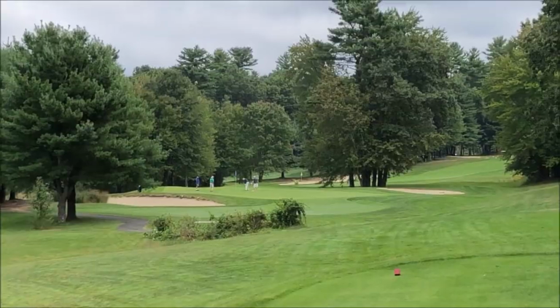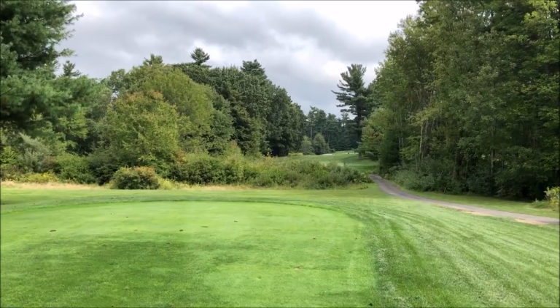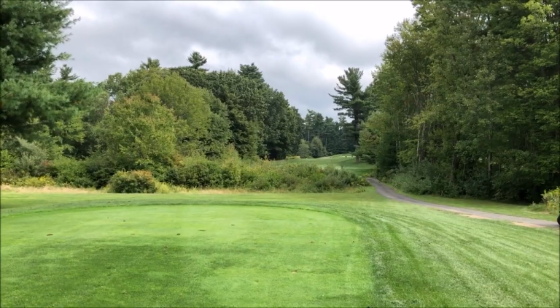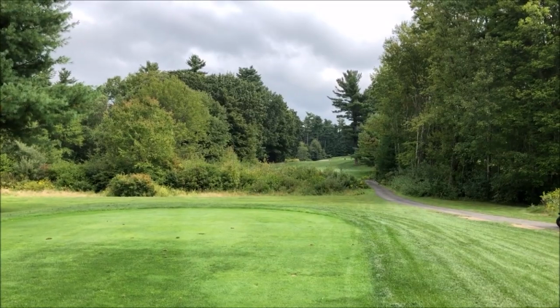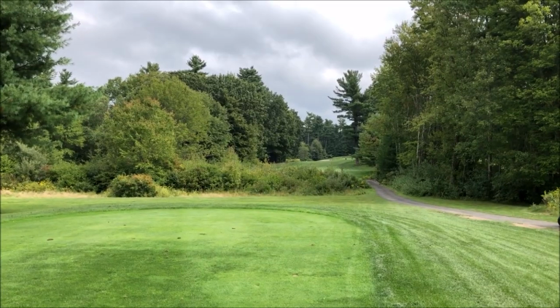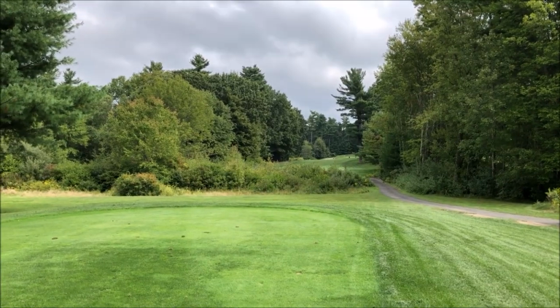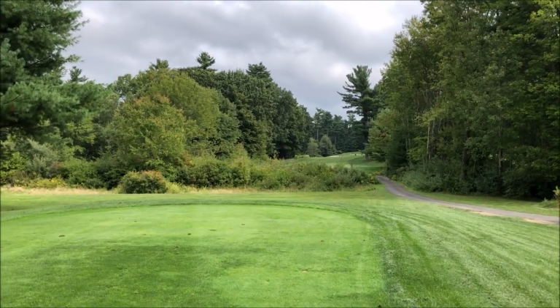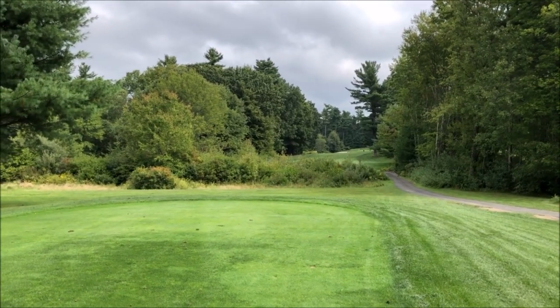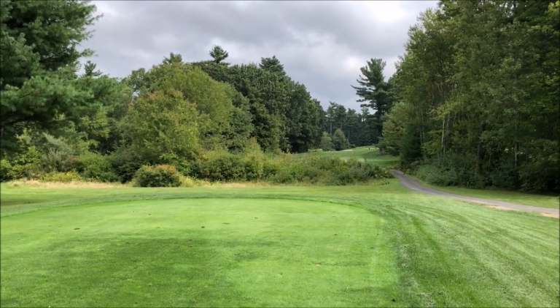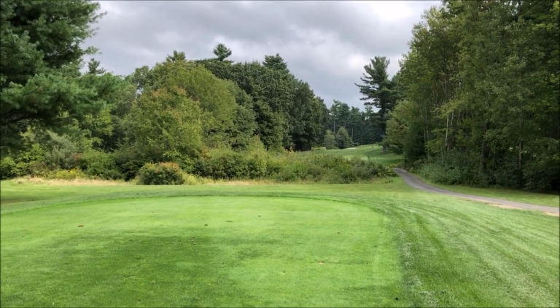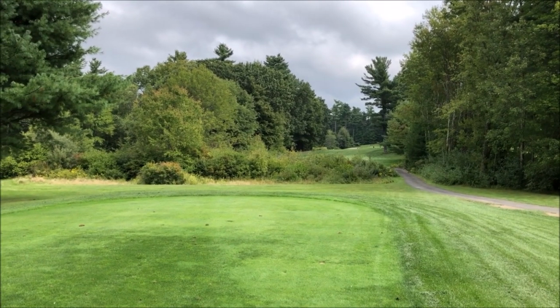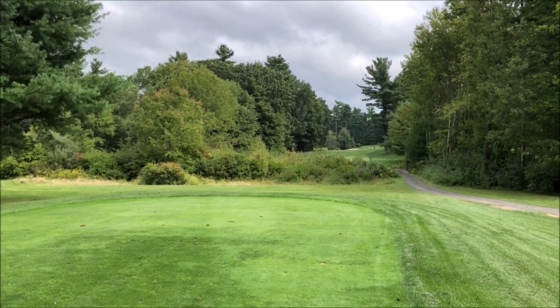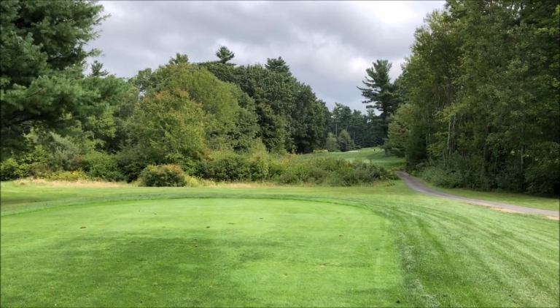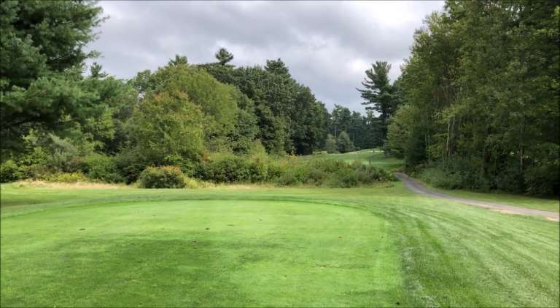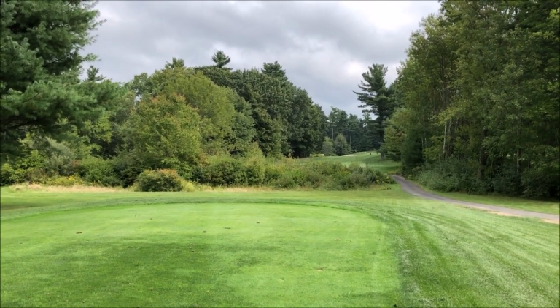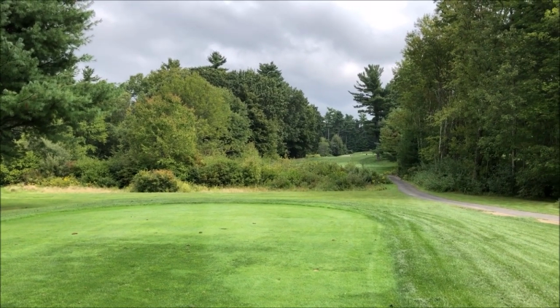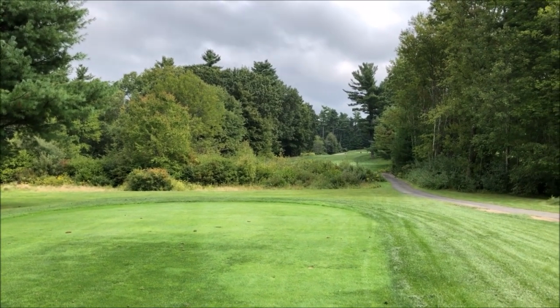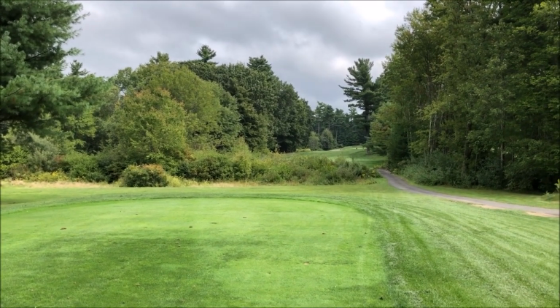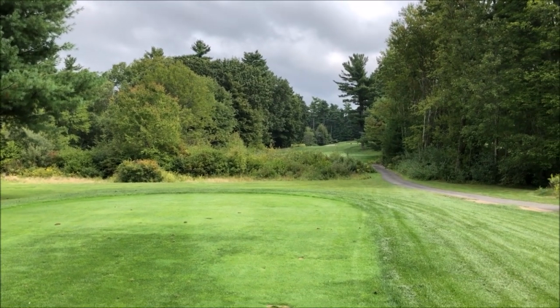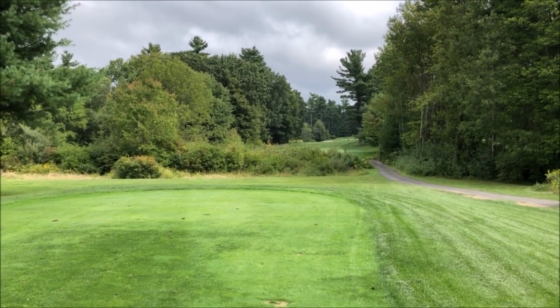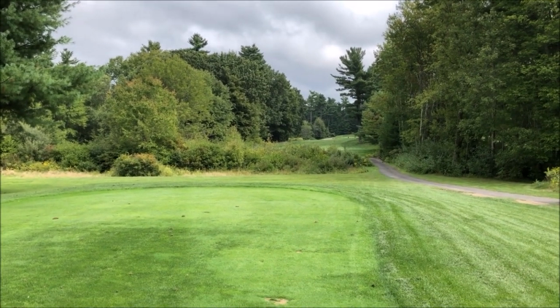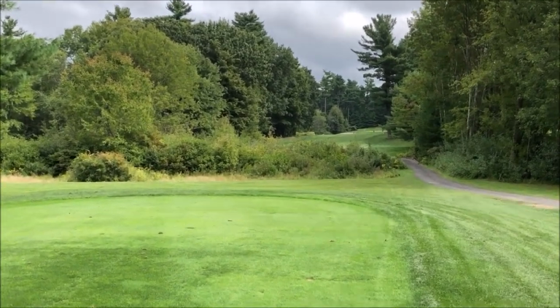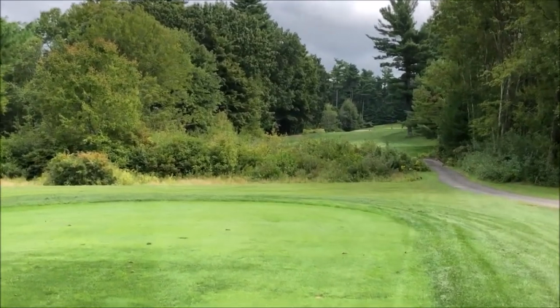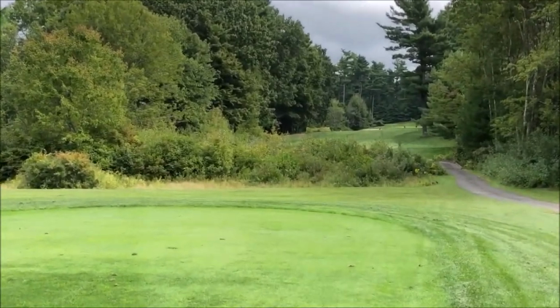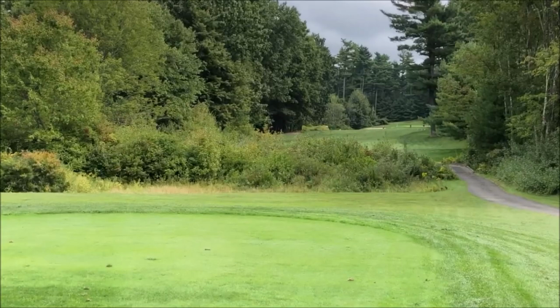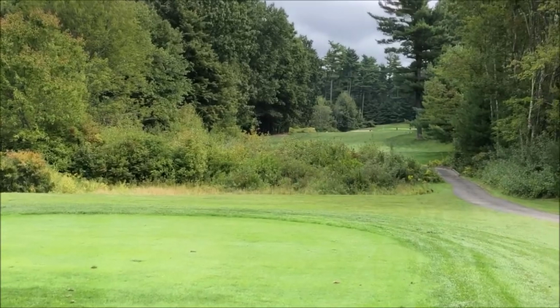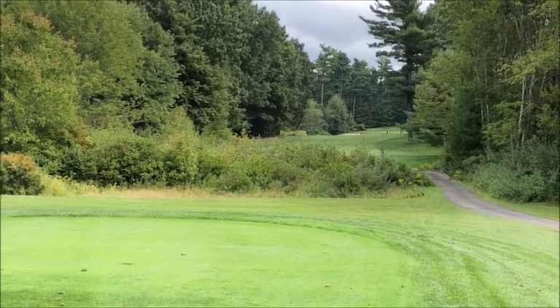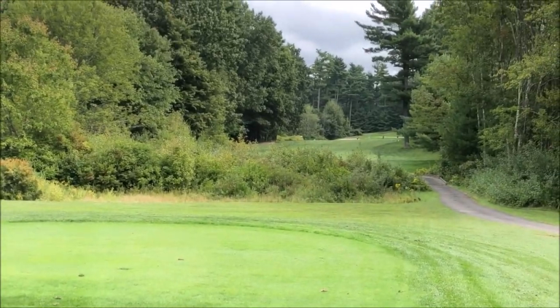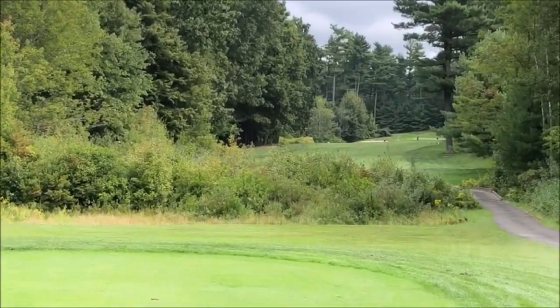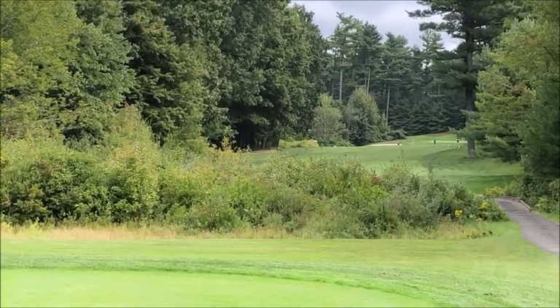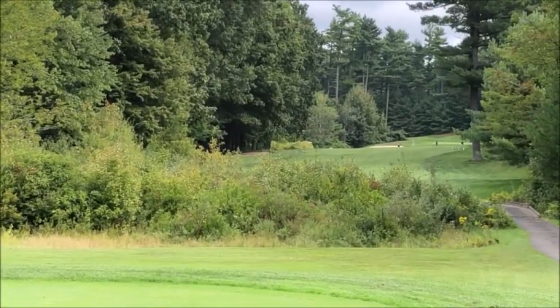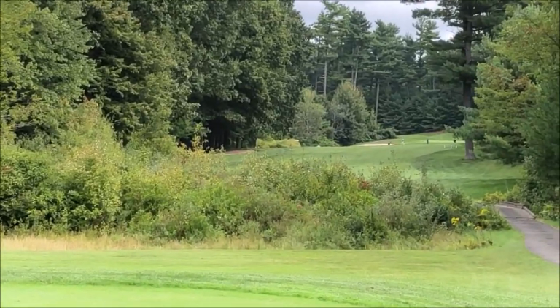This is the fourteenth hole. It's a par 4, 341 yards. You have to go over this junk and up the hill.